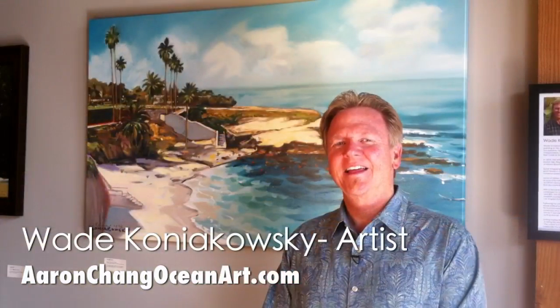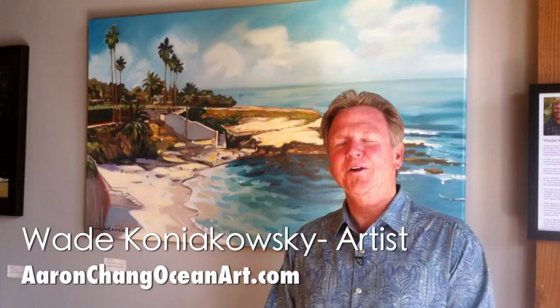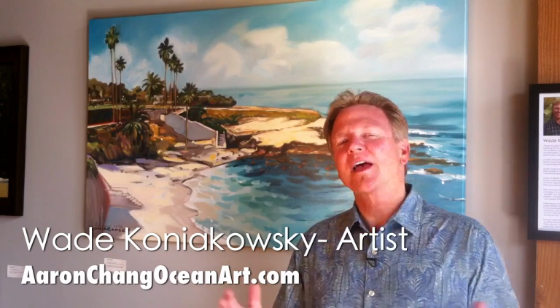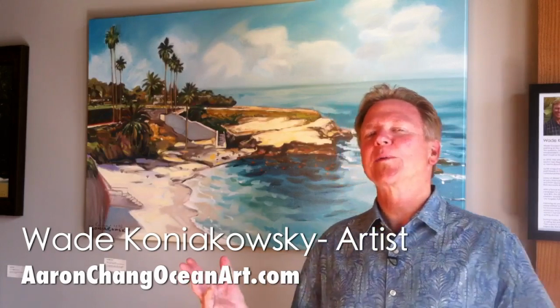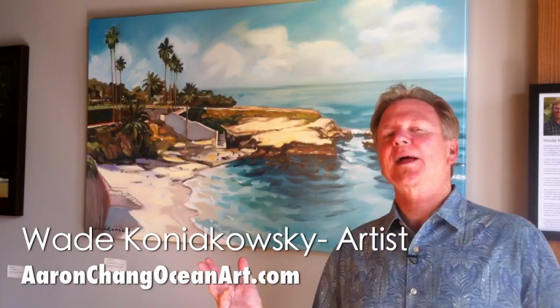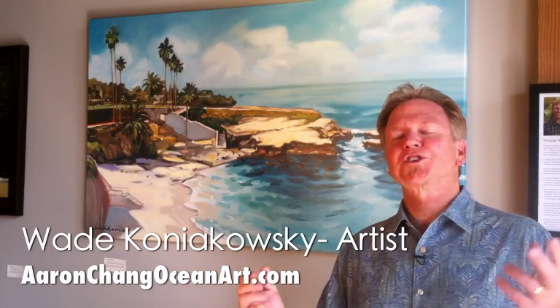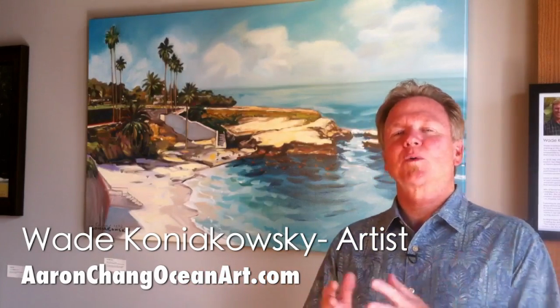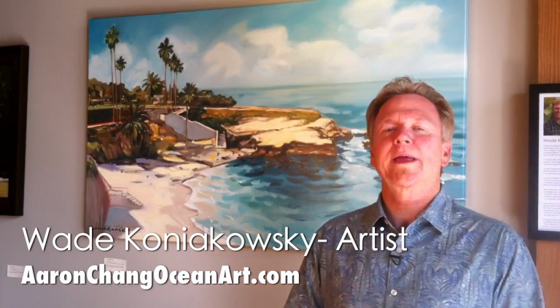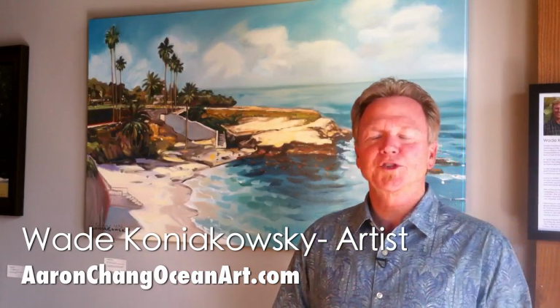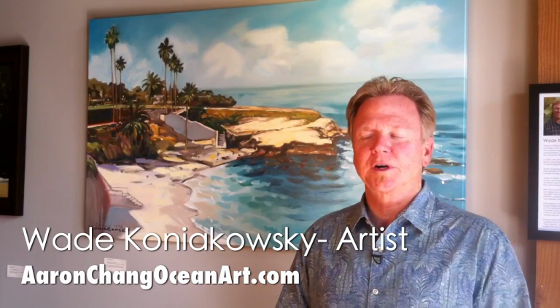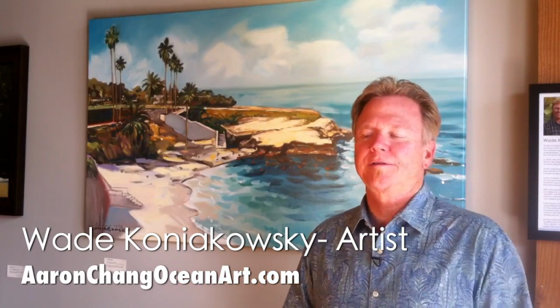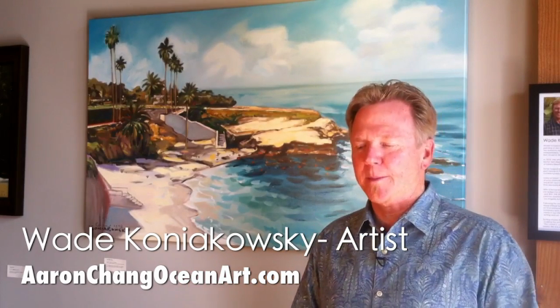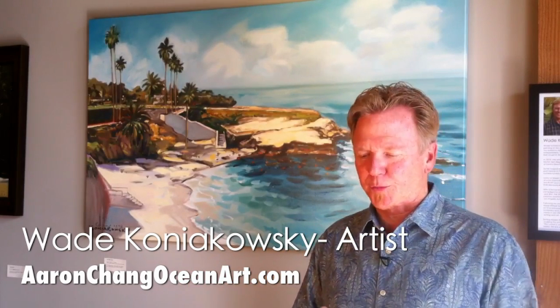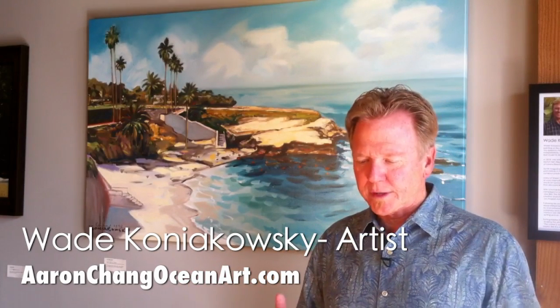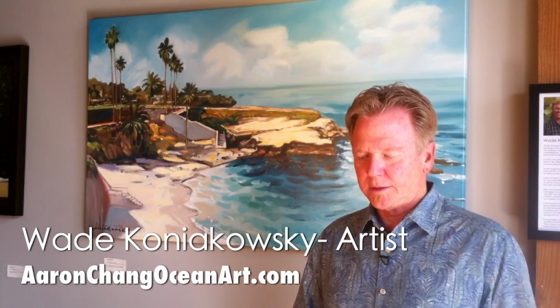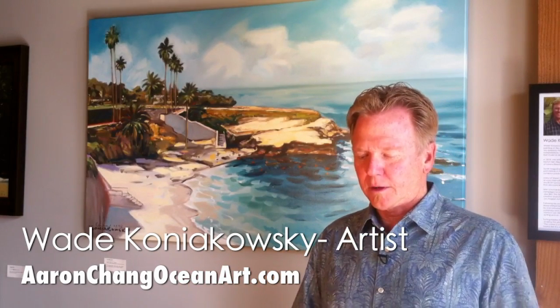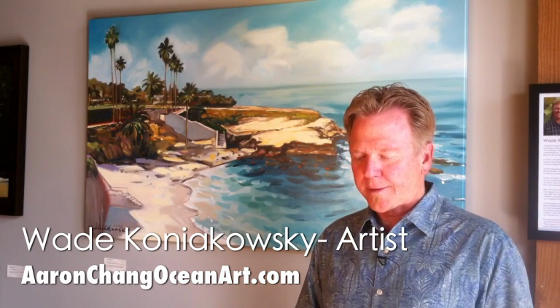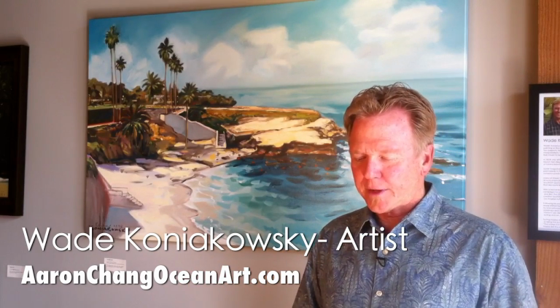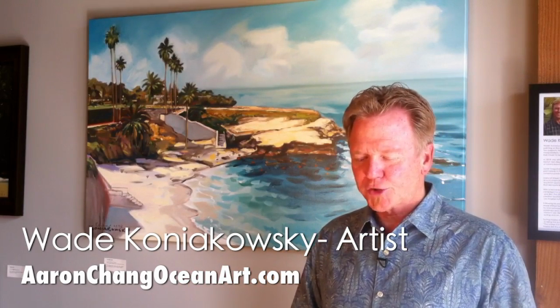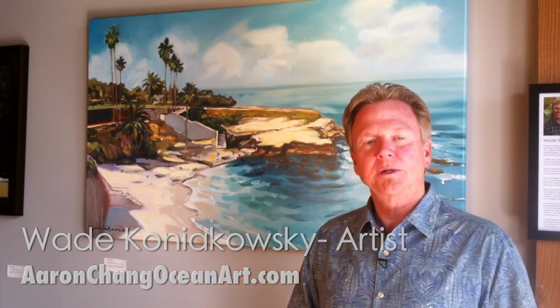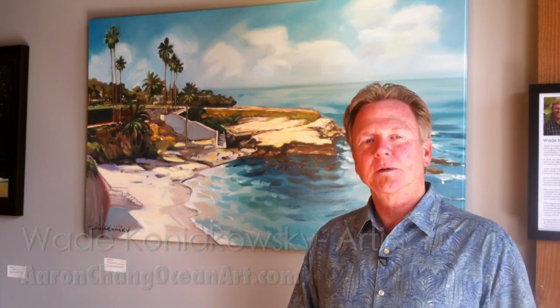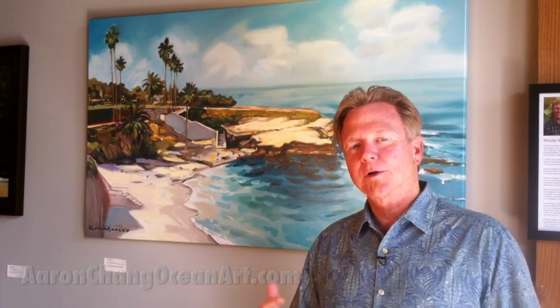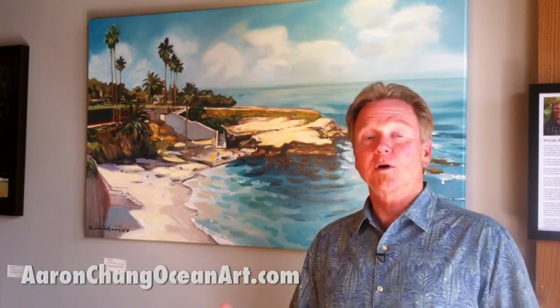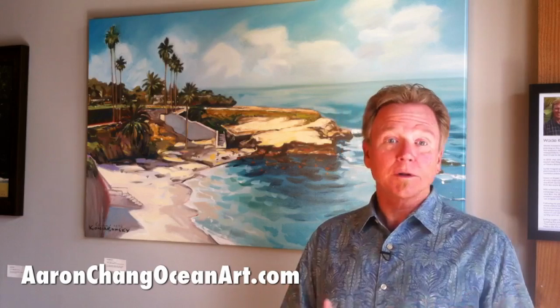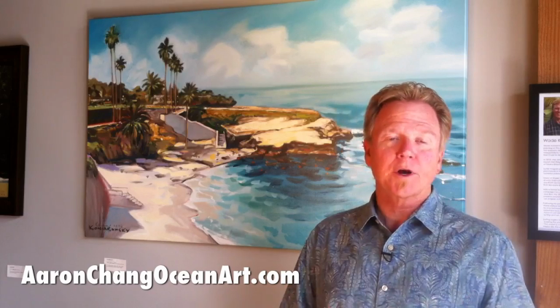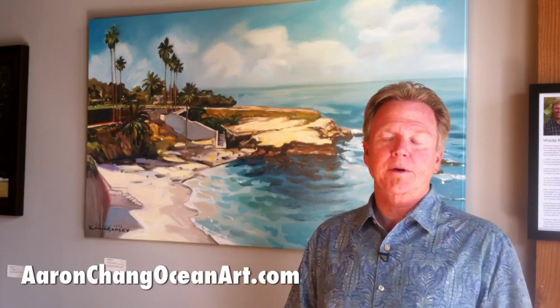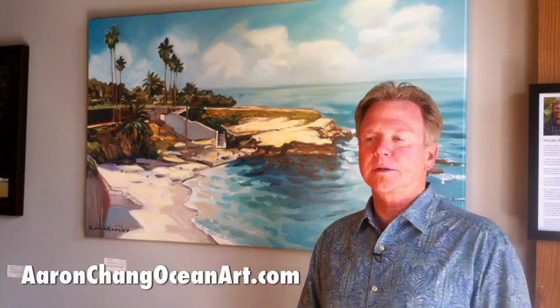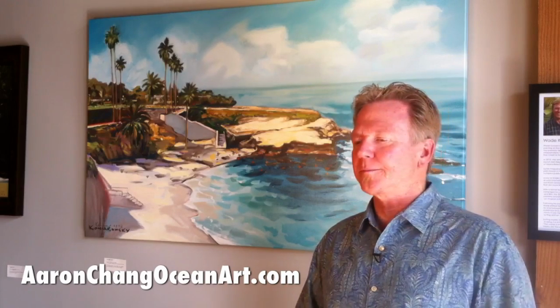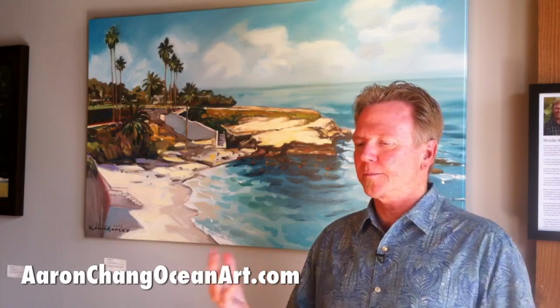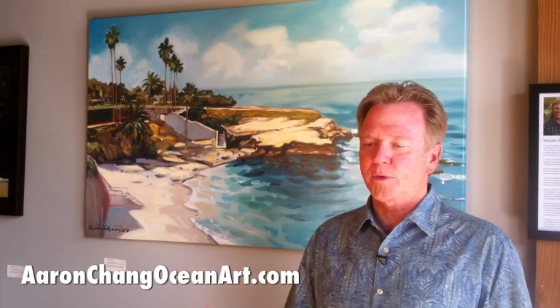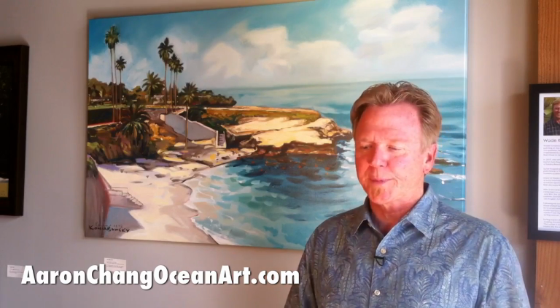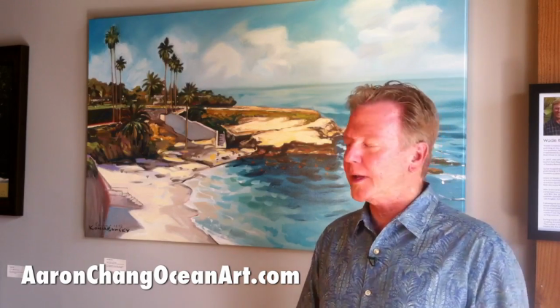Here at the gallery we like to show a range of imagery all about the ocean, both local and tropical and points beyond.